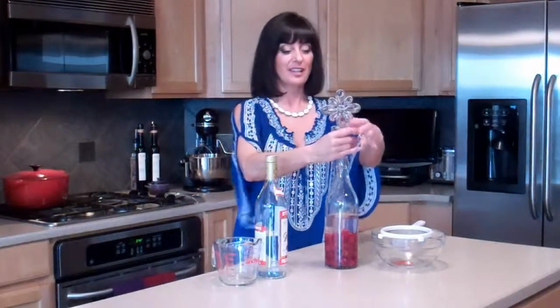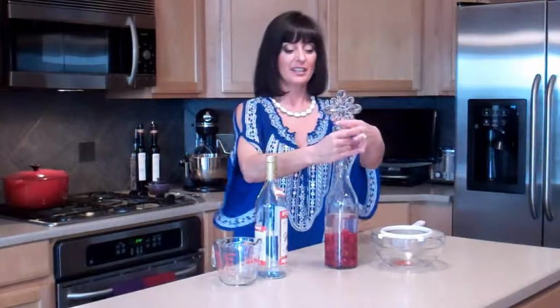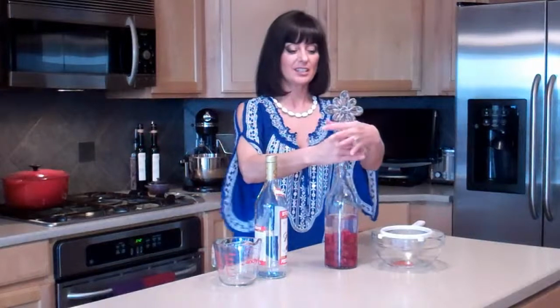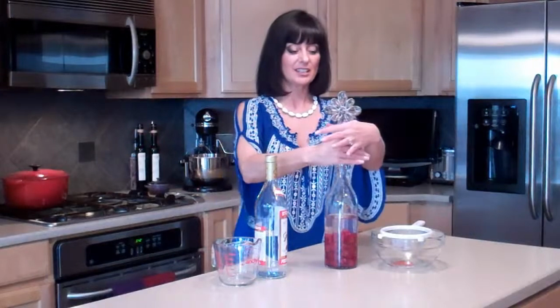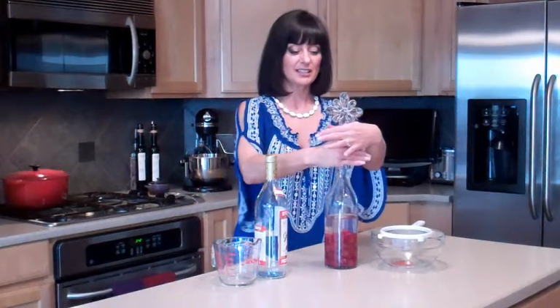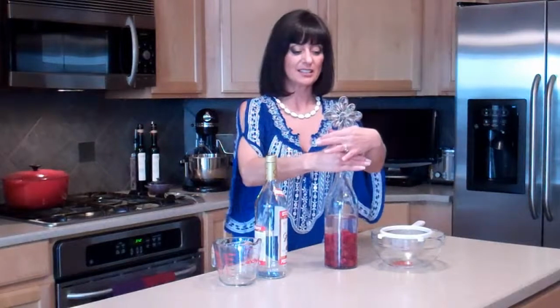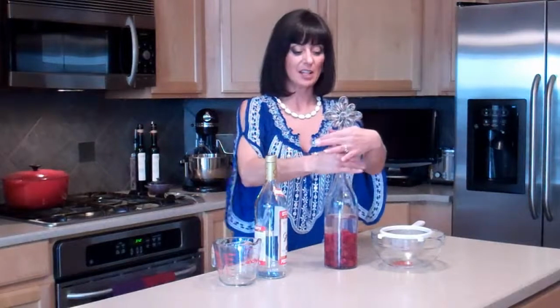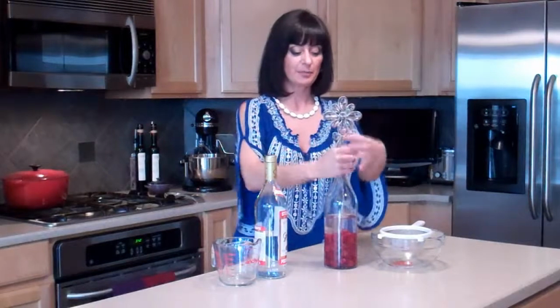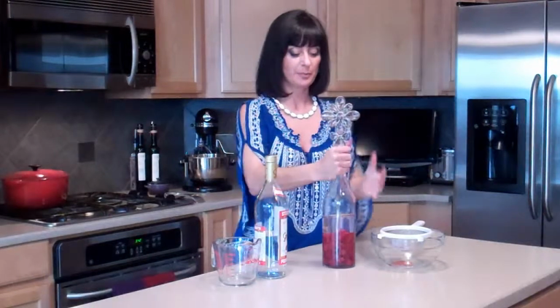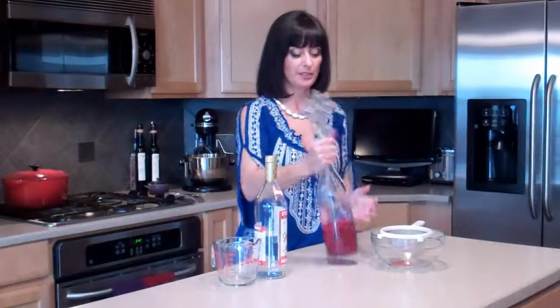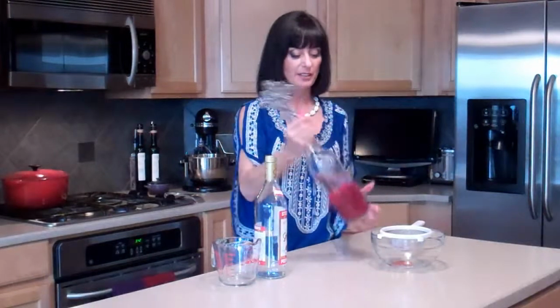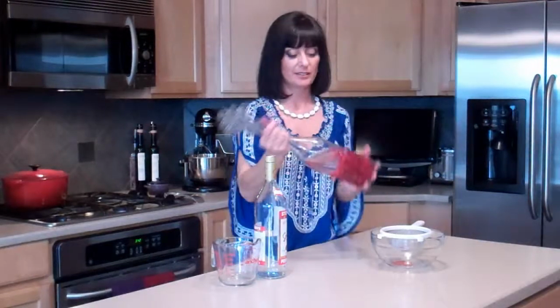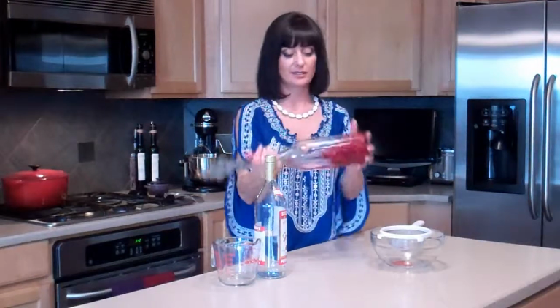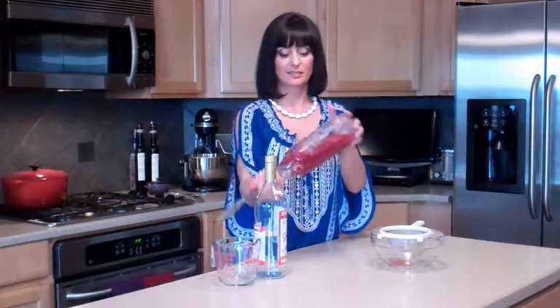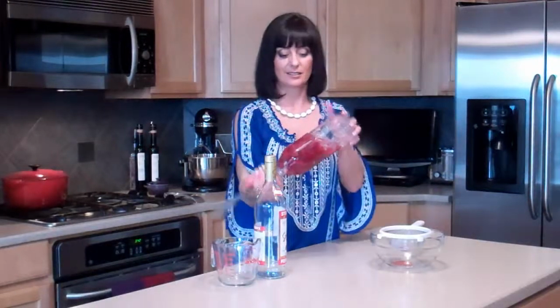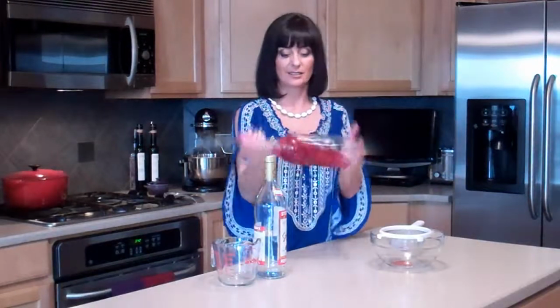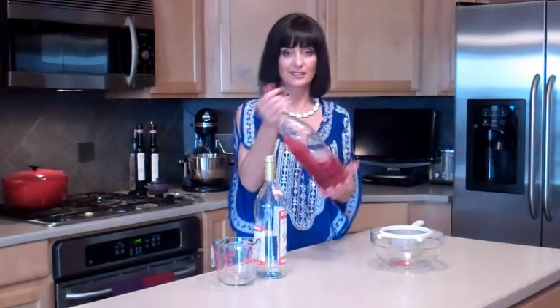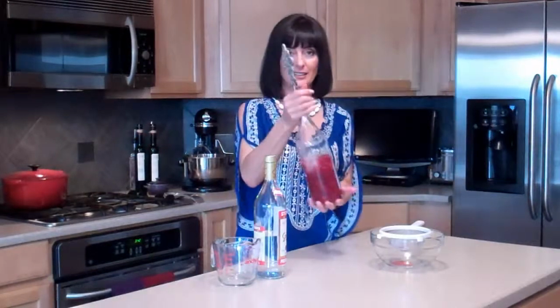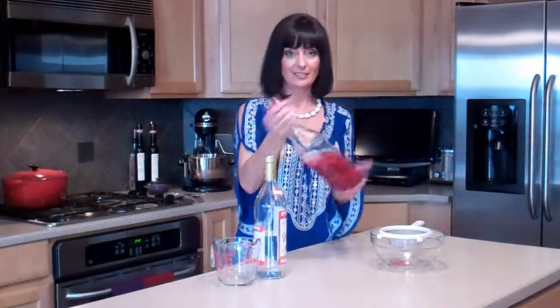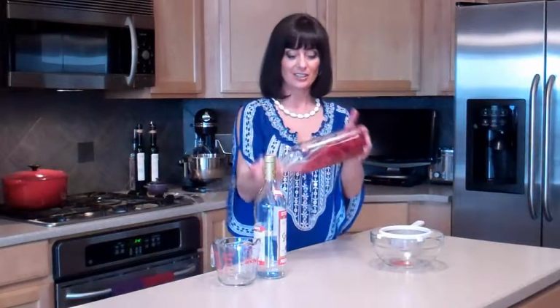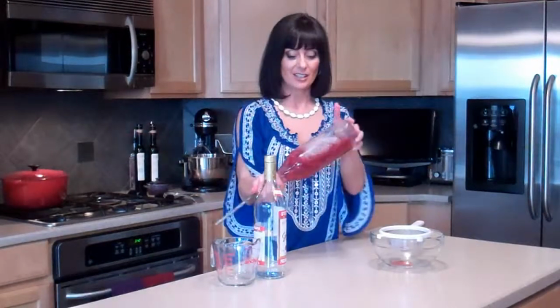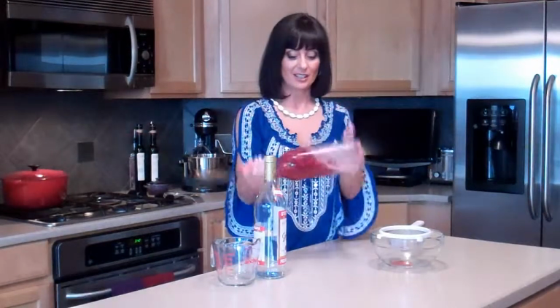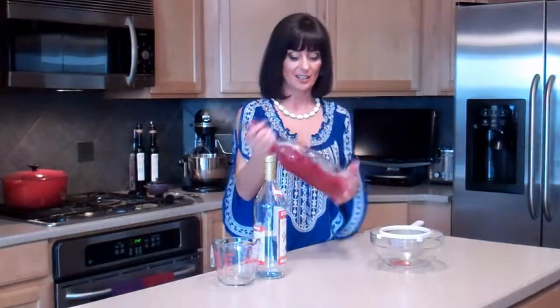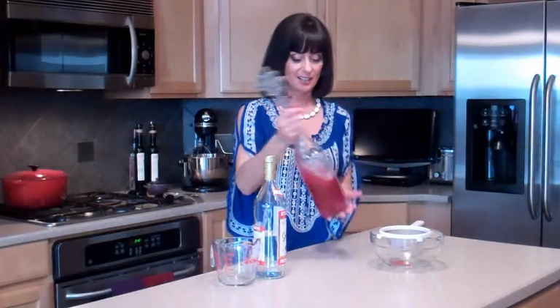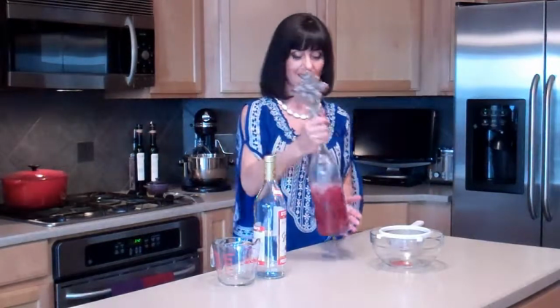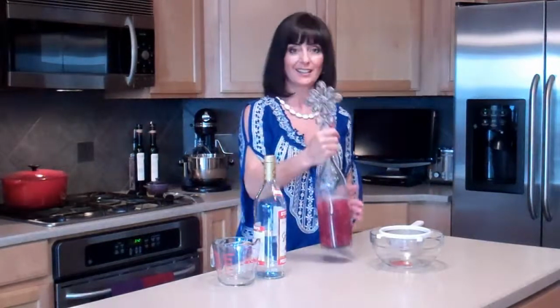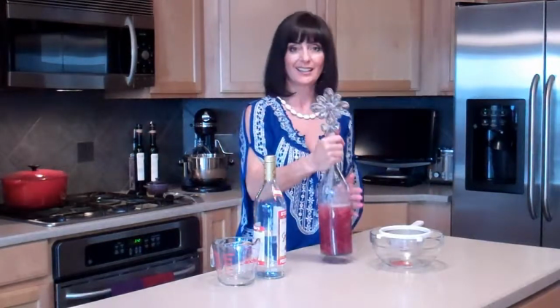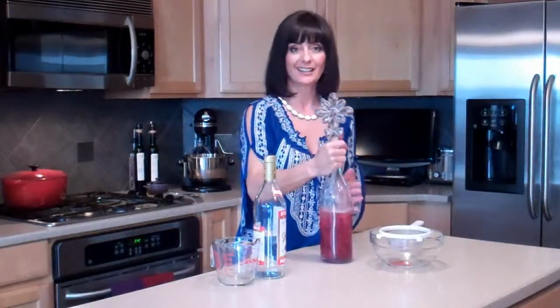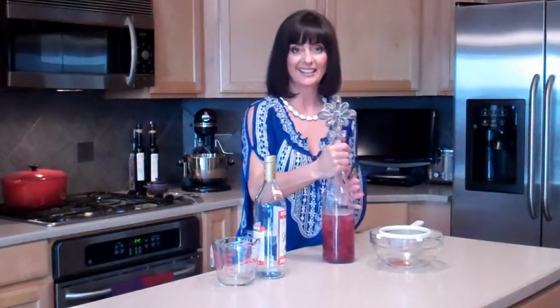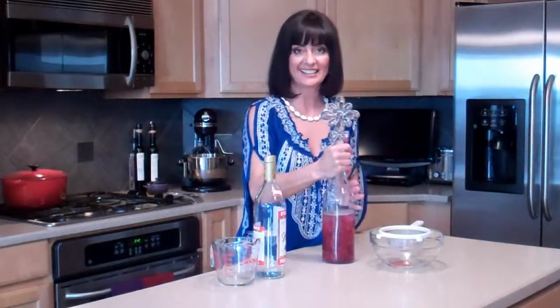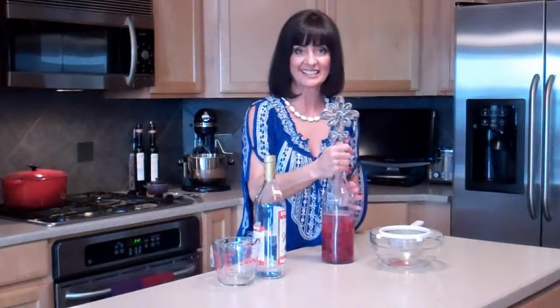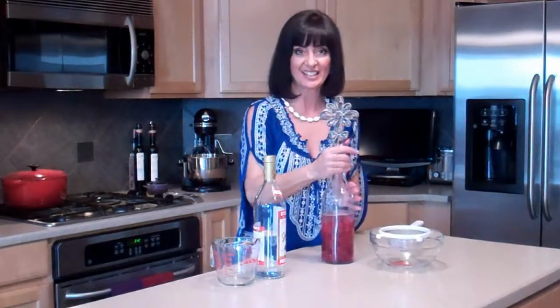Then I just take the top, put it on, give it a shake, and let it sit.